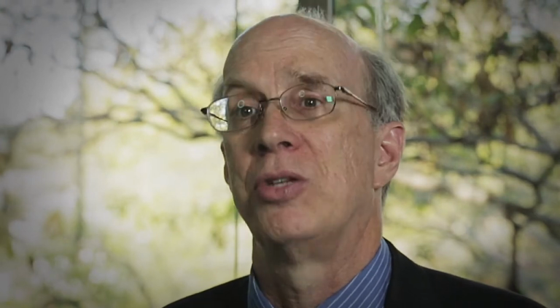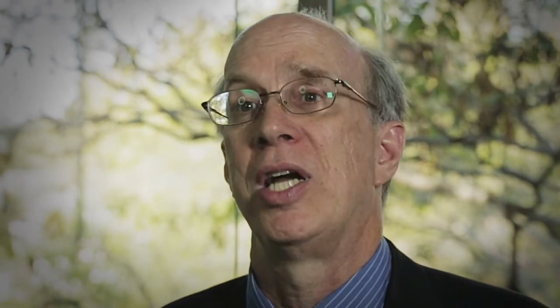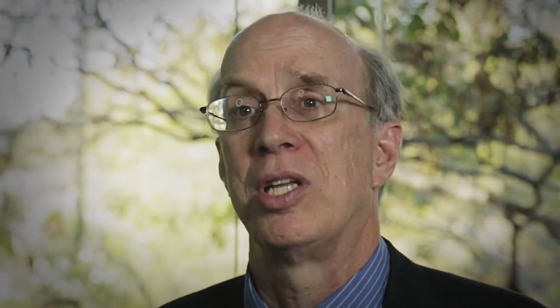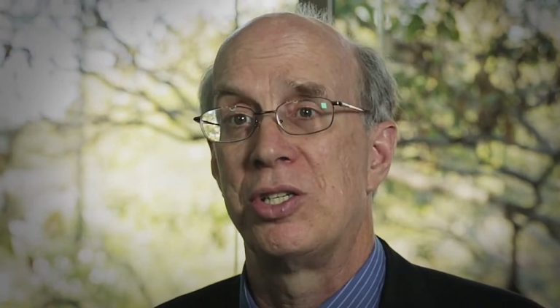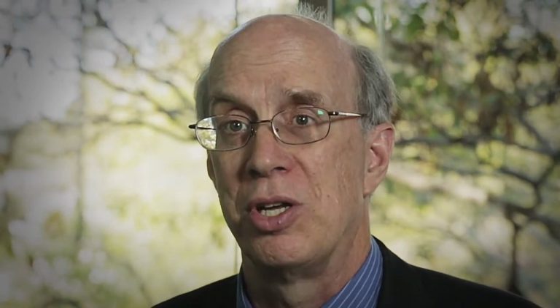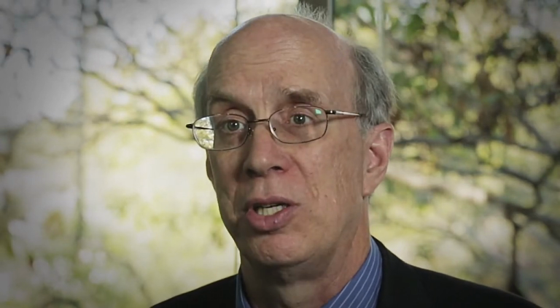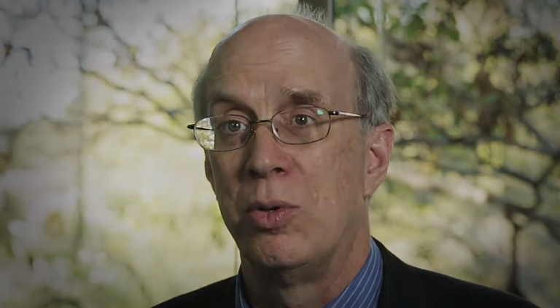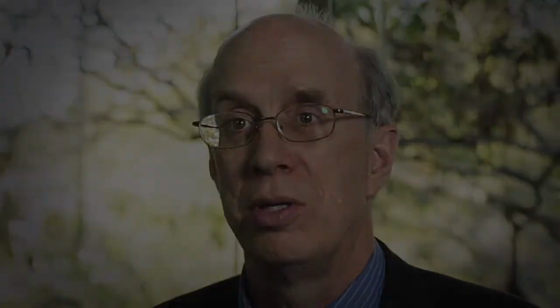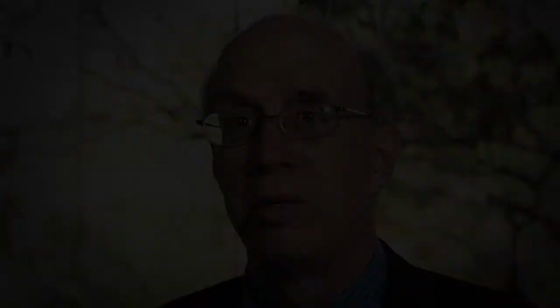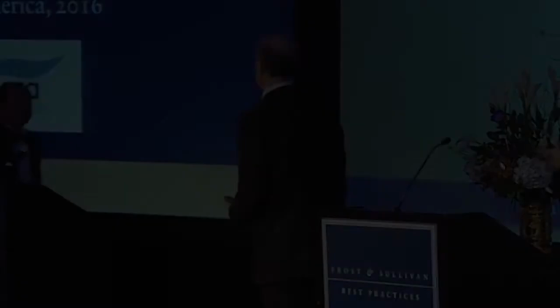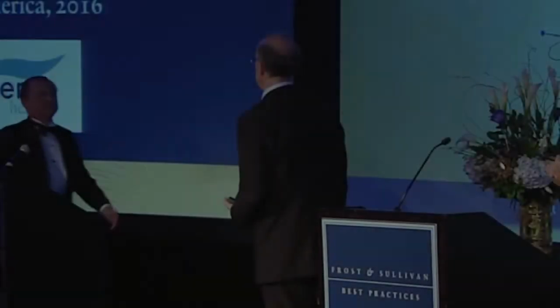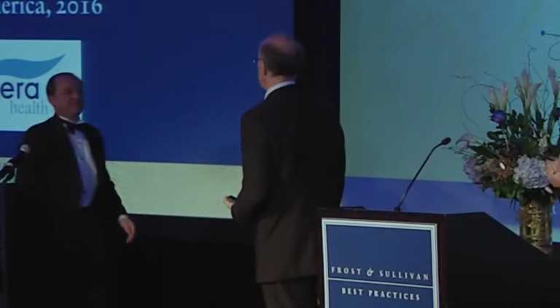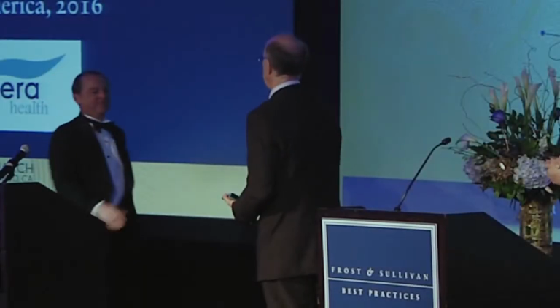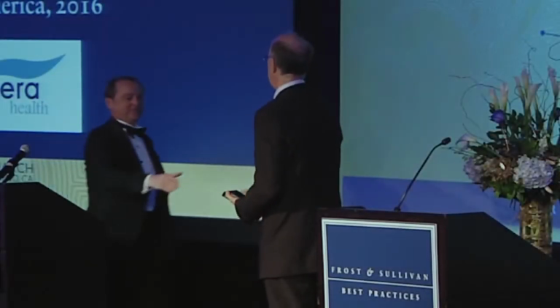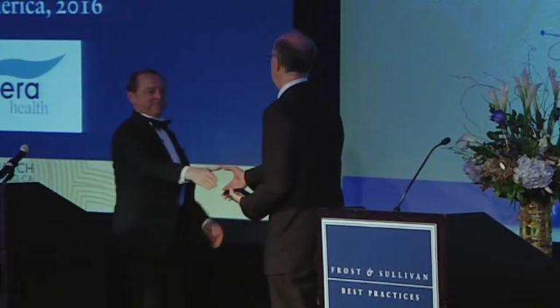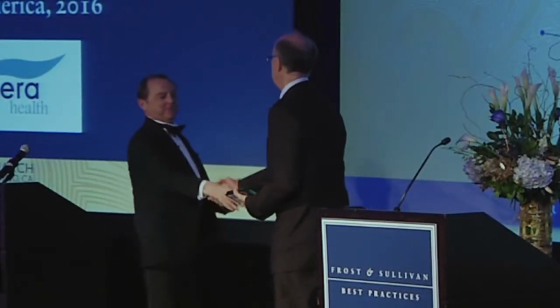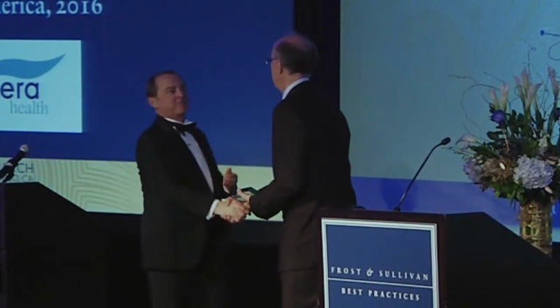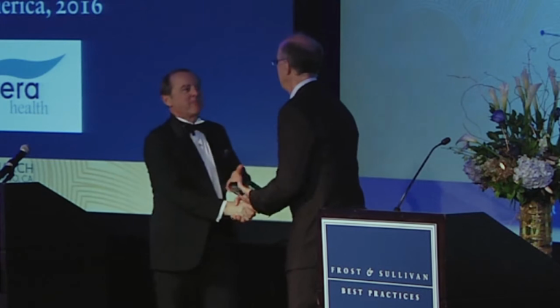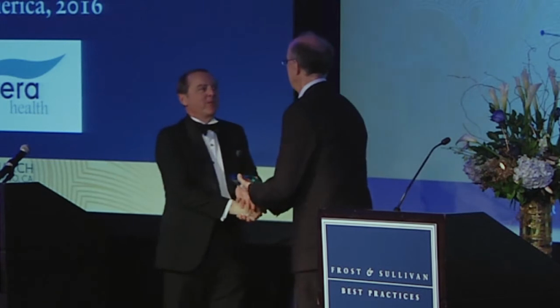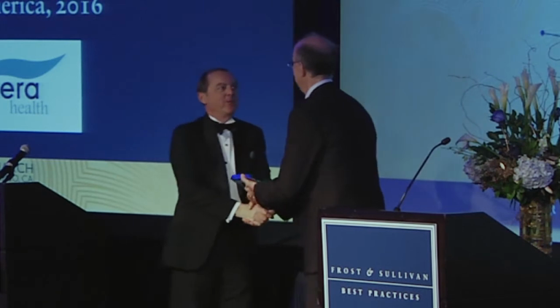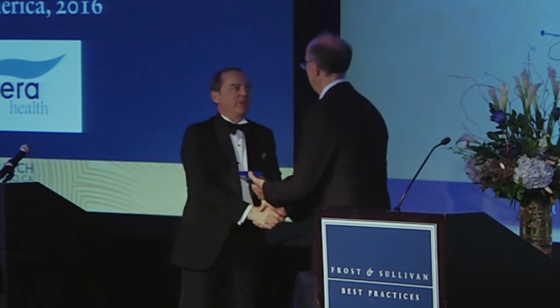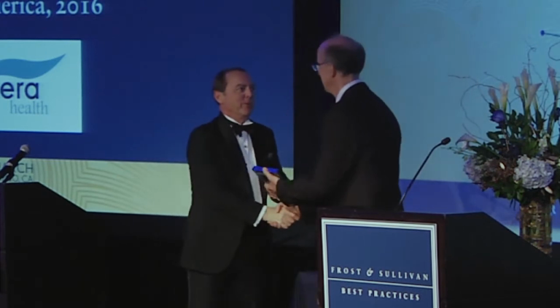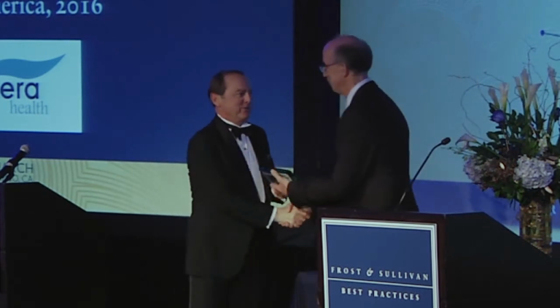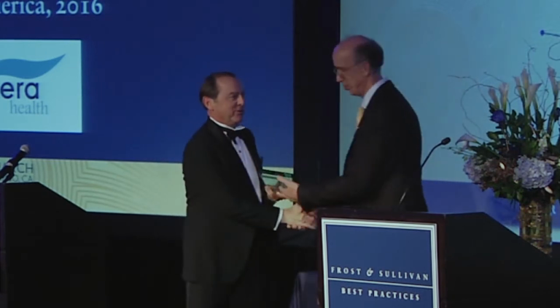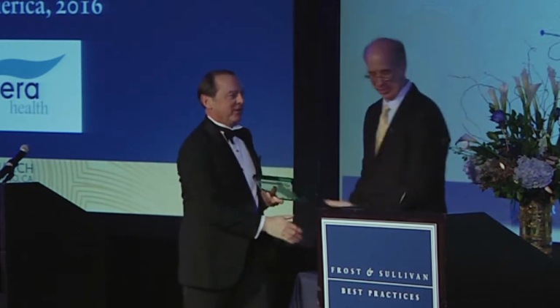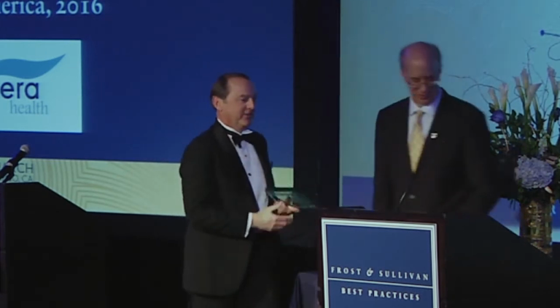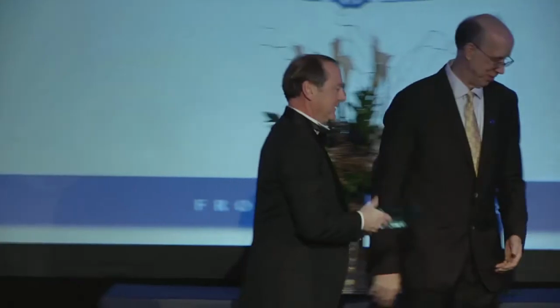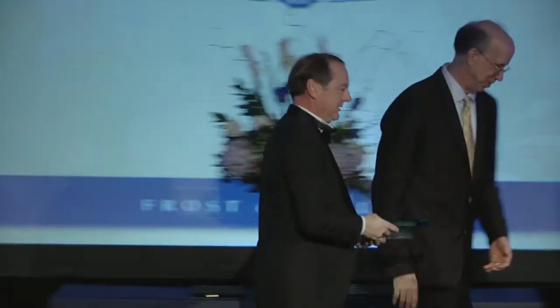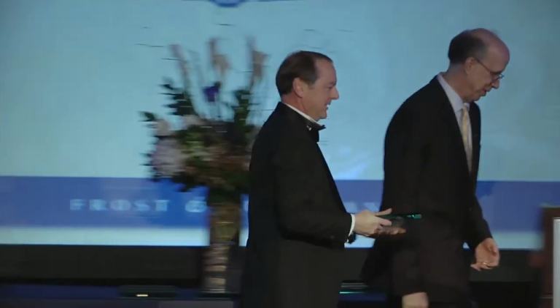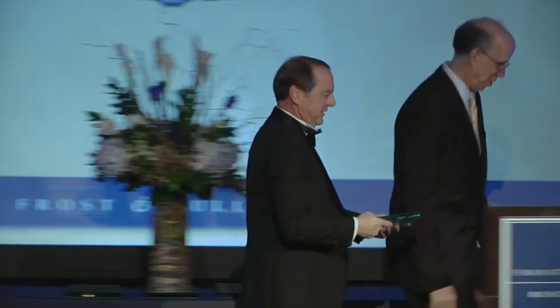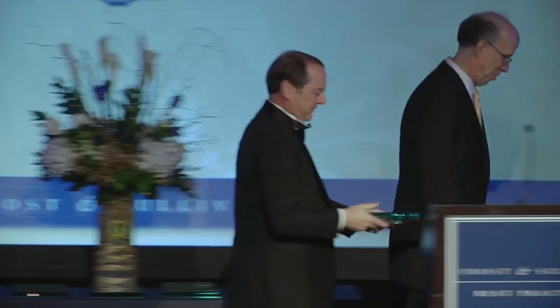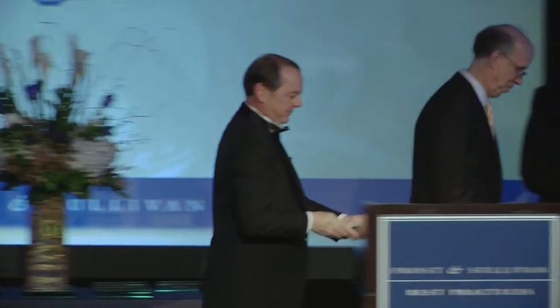Congratulations on the award. Accepting the award is Brady Milliken, Vice President for Business Development.